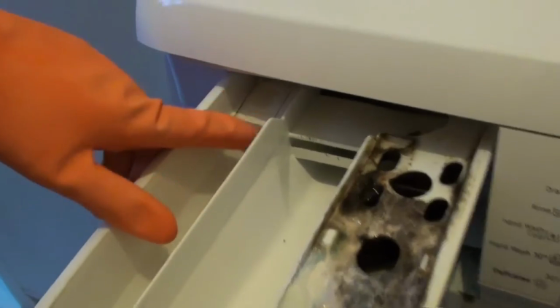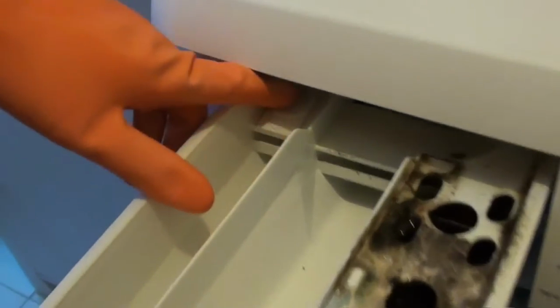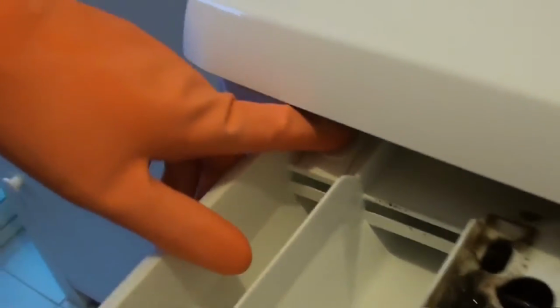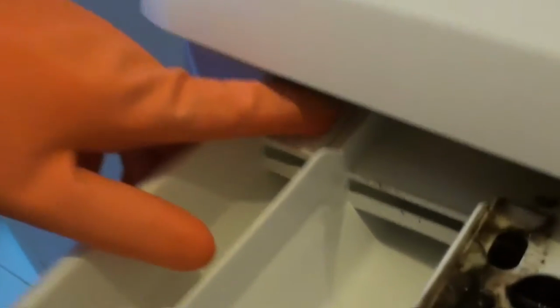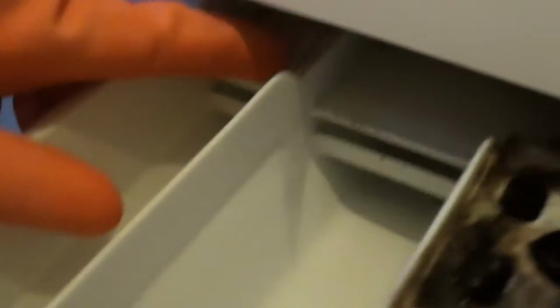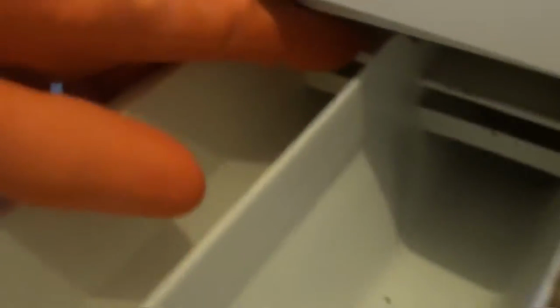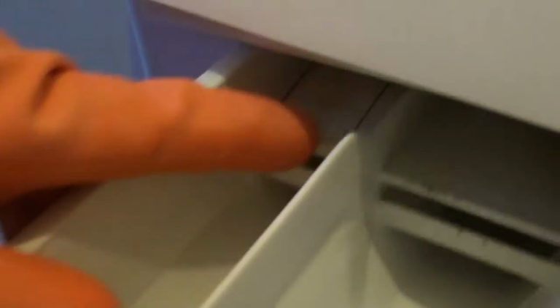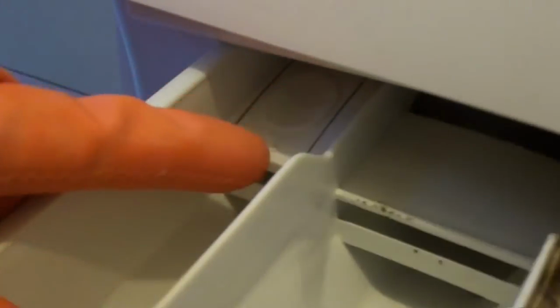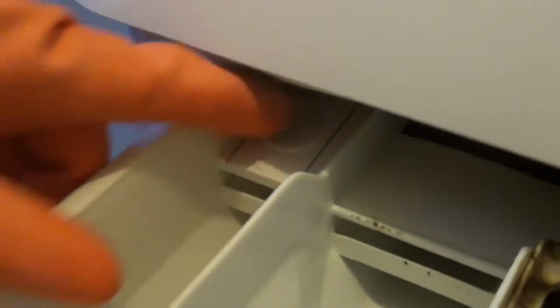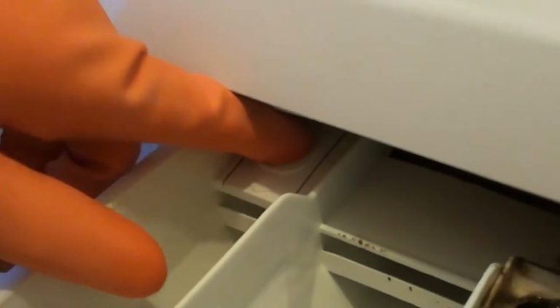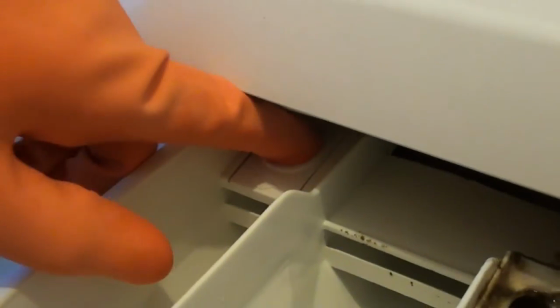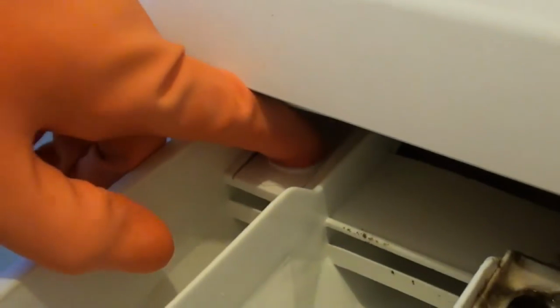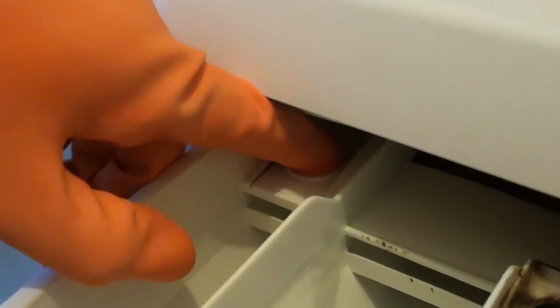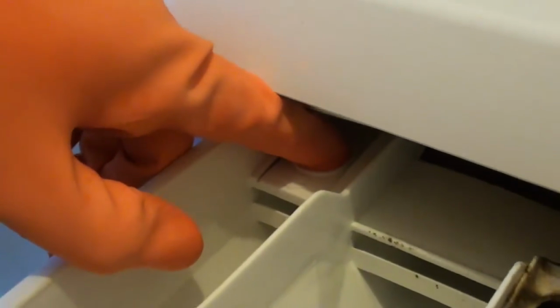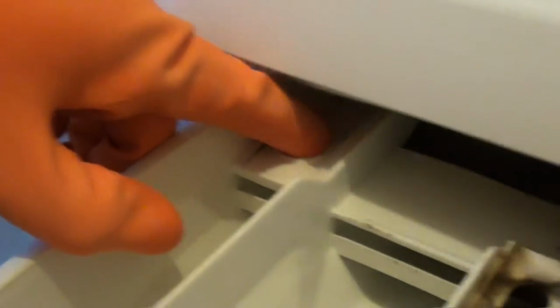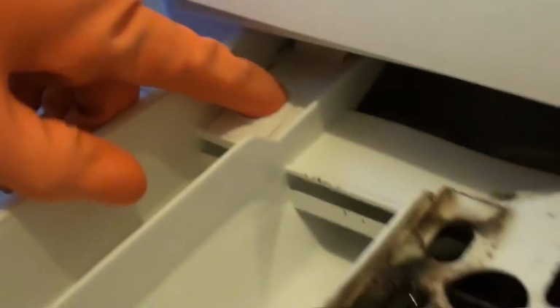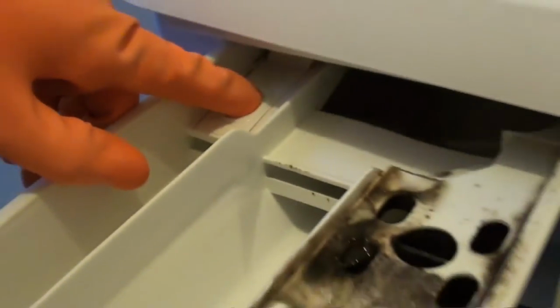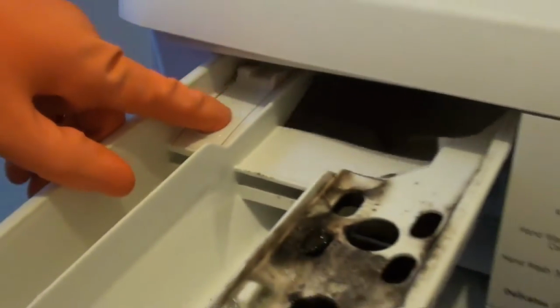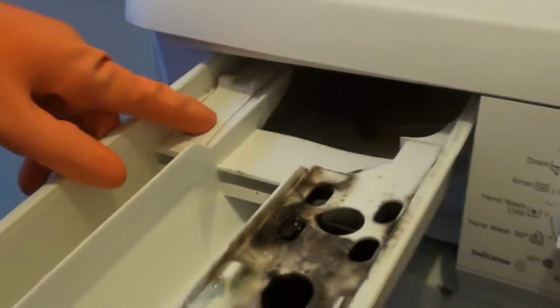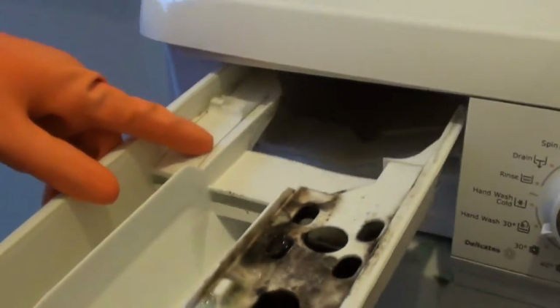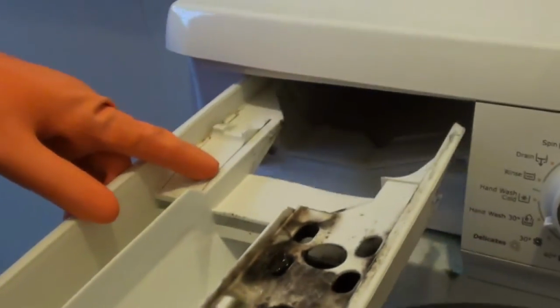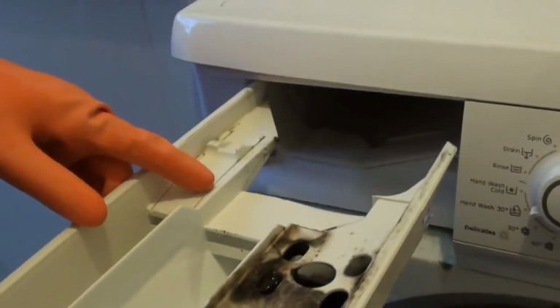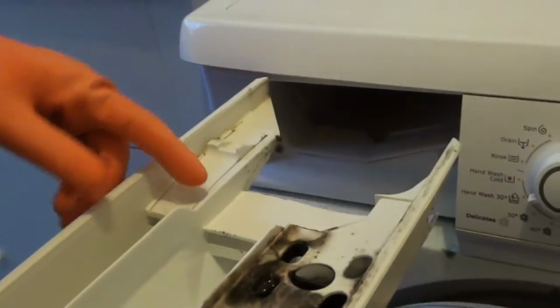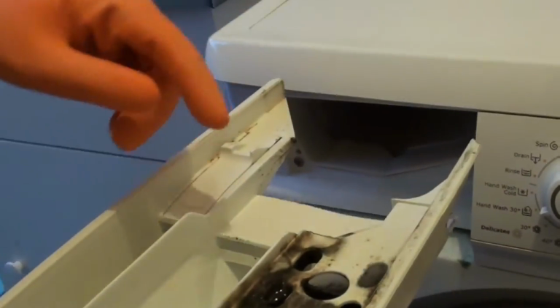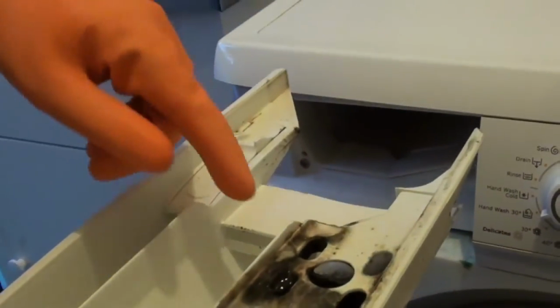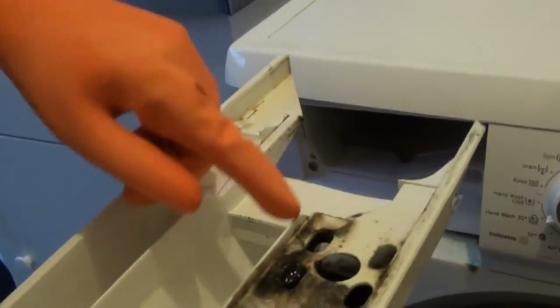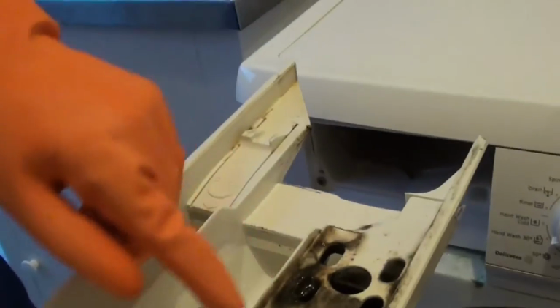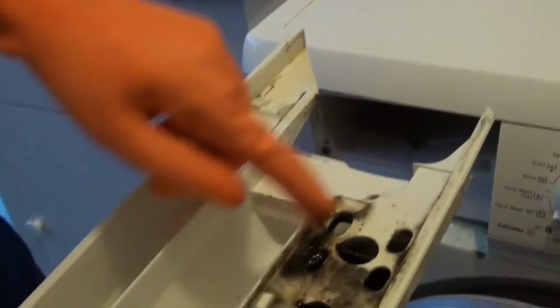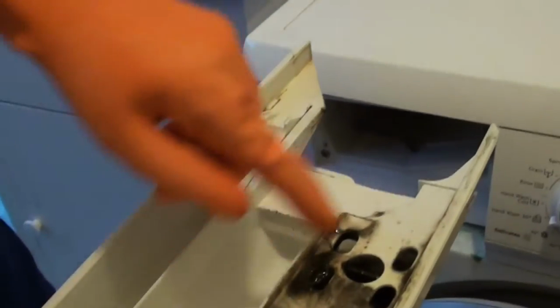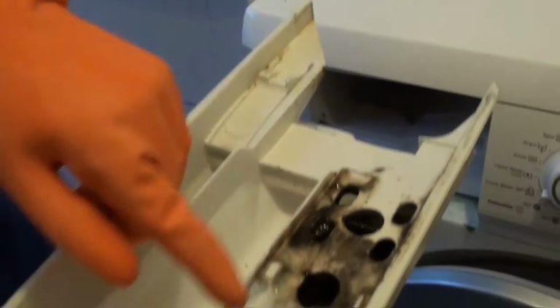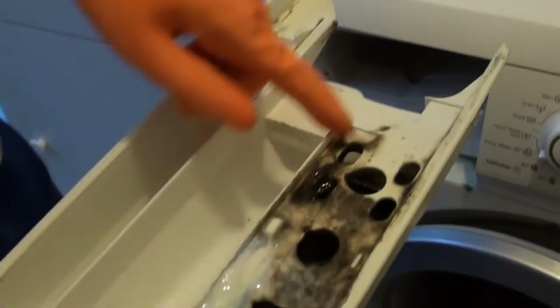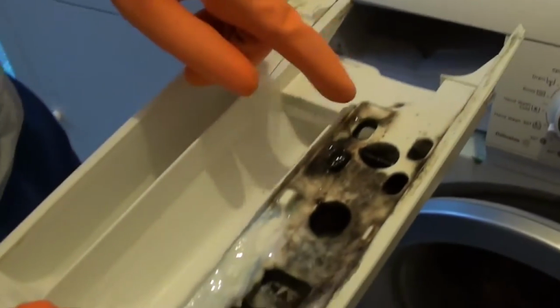So to remove it, simply push down the clip and pull out the soap dispenser. You can see how dirty it is.